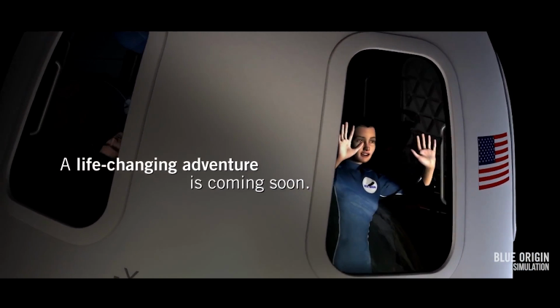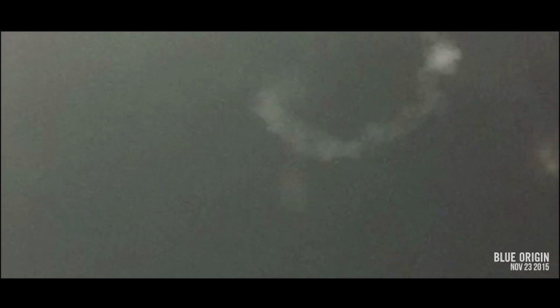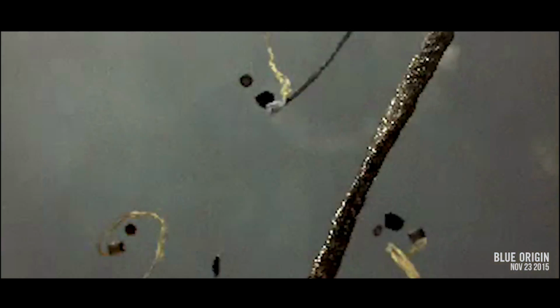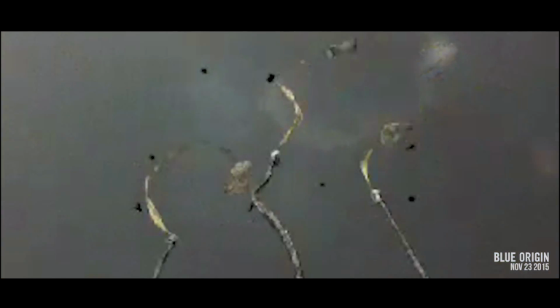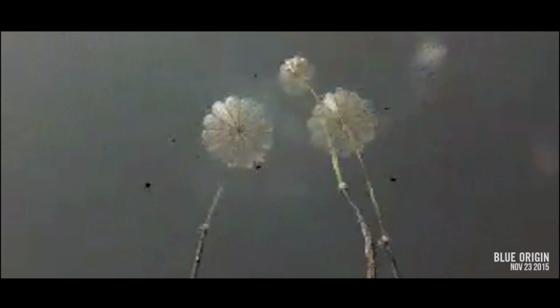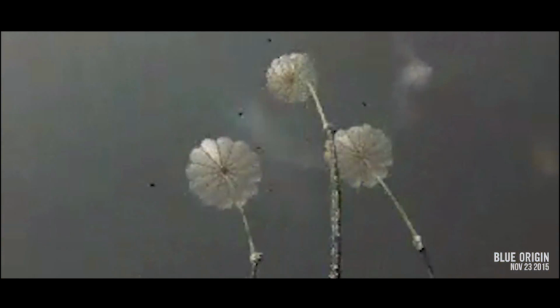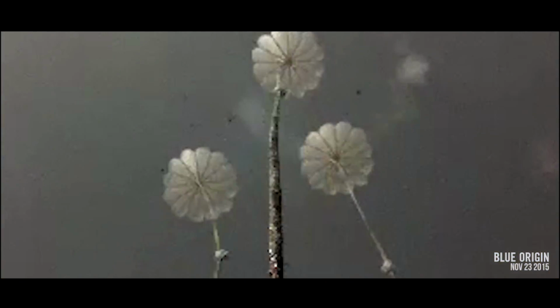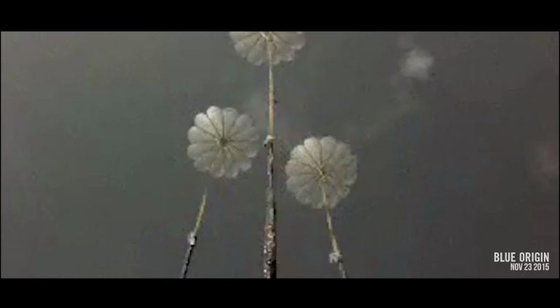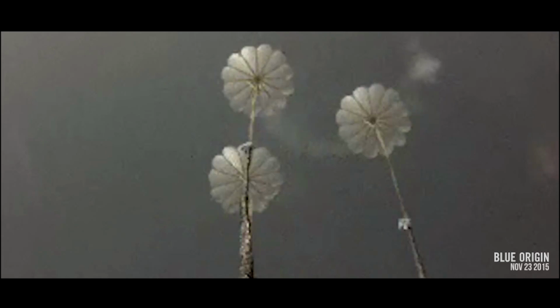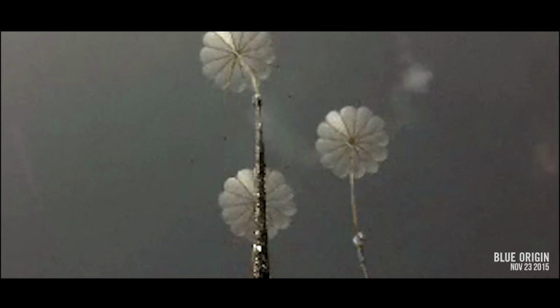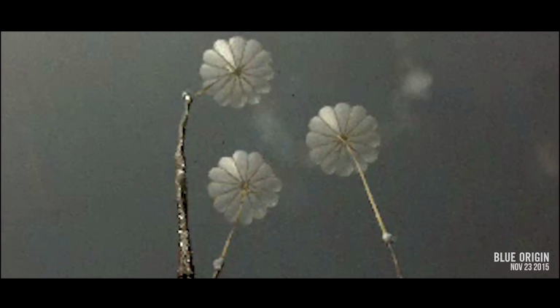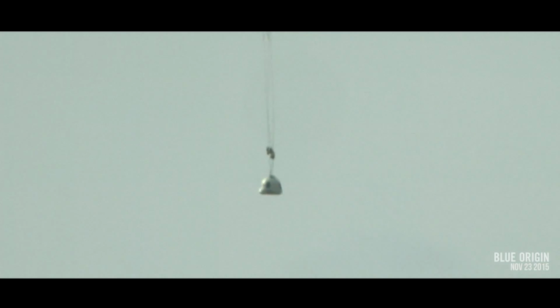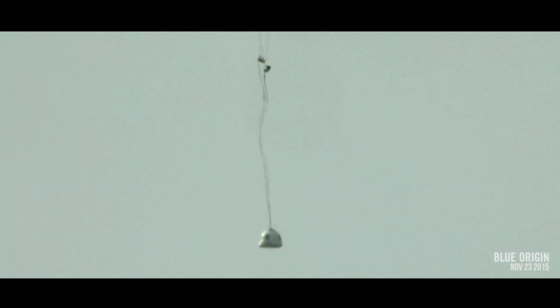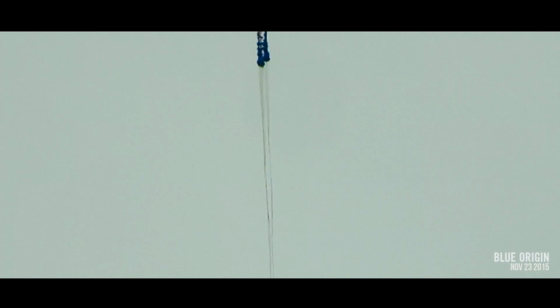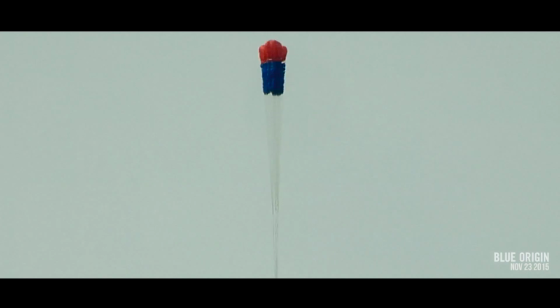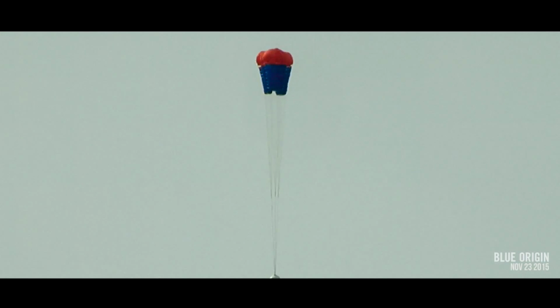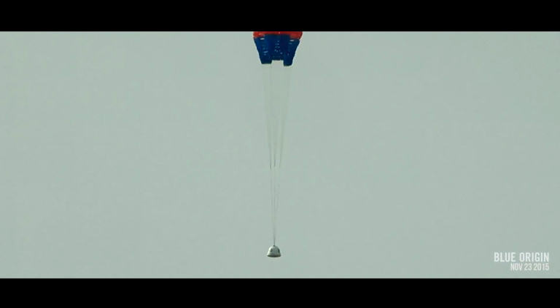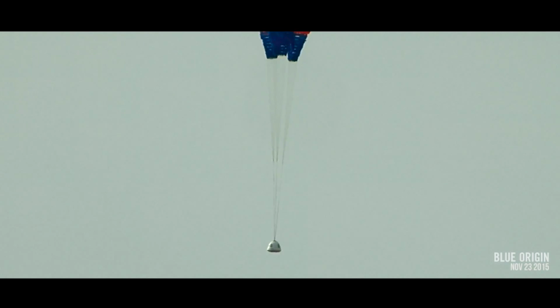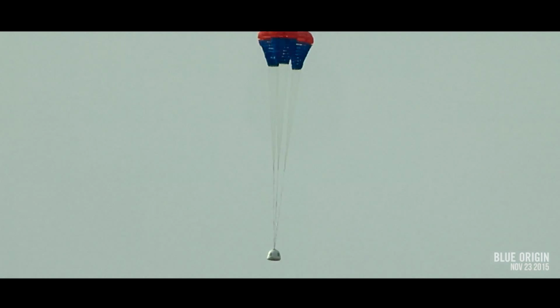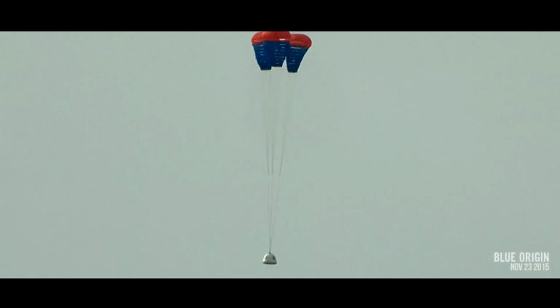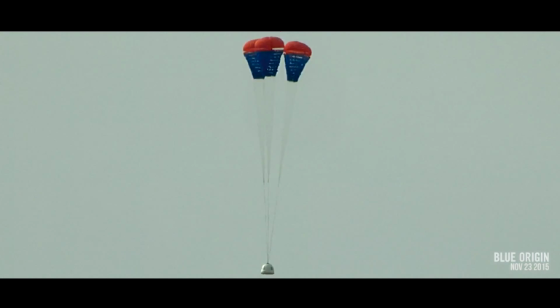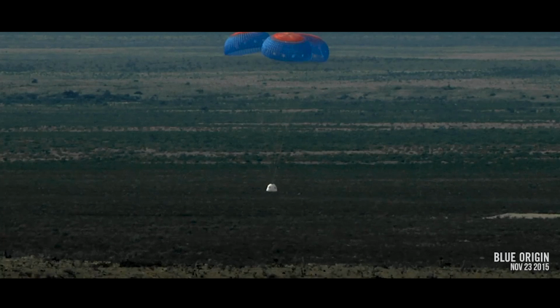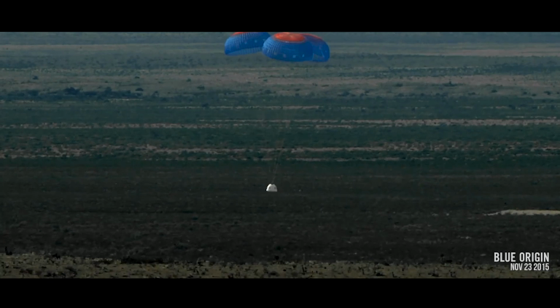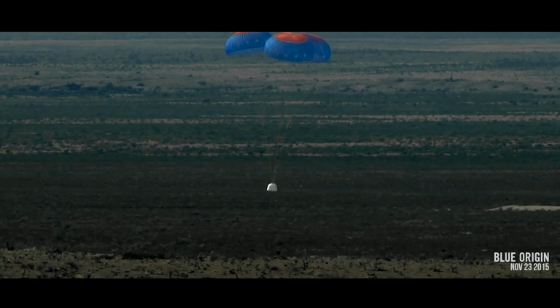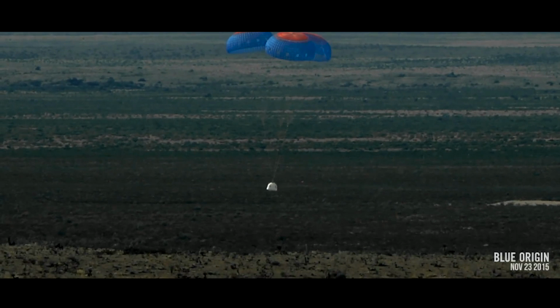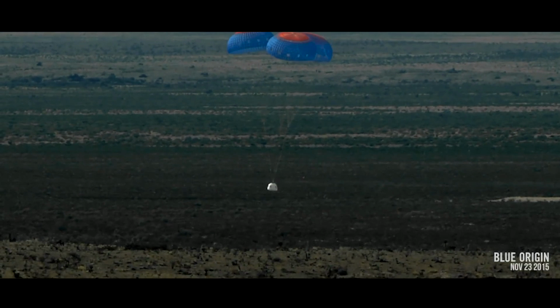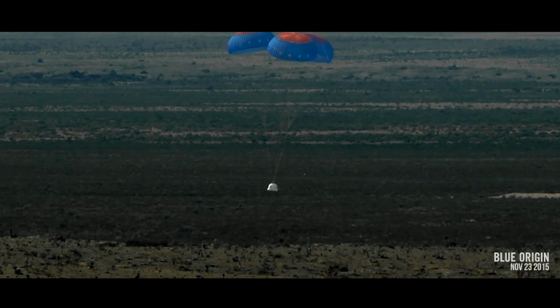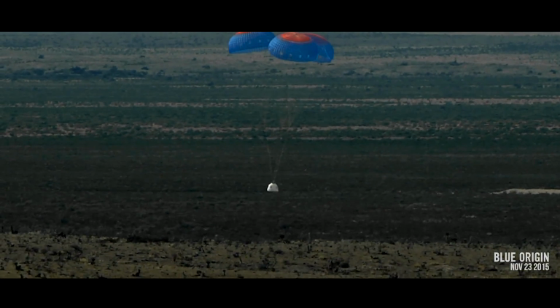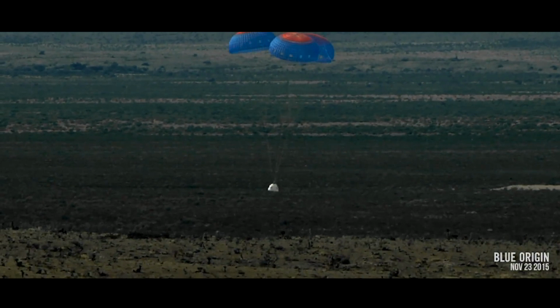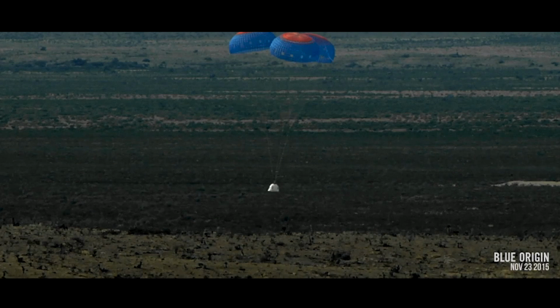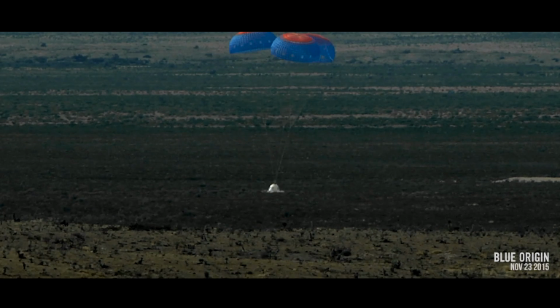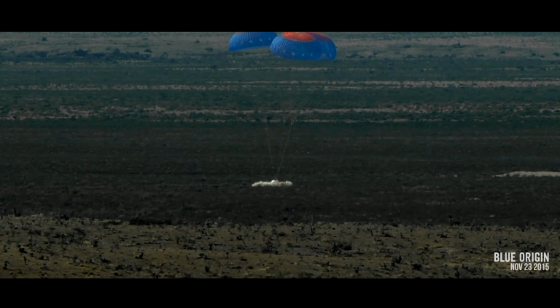Drogue parachute deploy. Main parachute deploy. Touchdown.